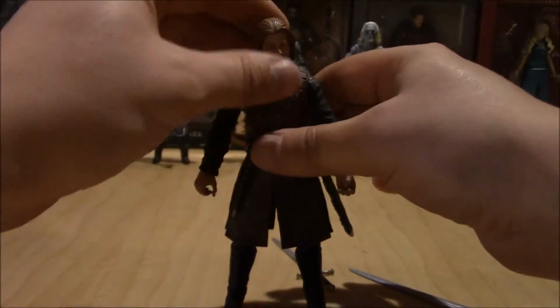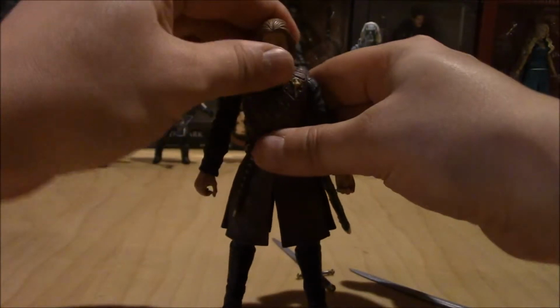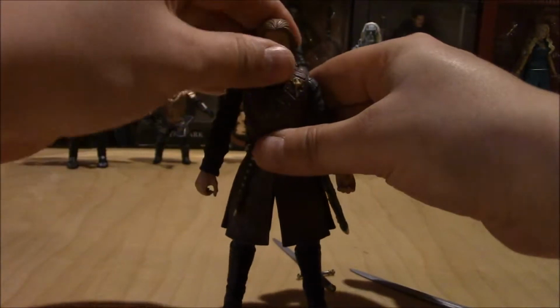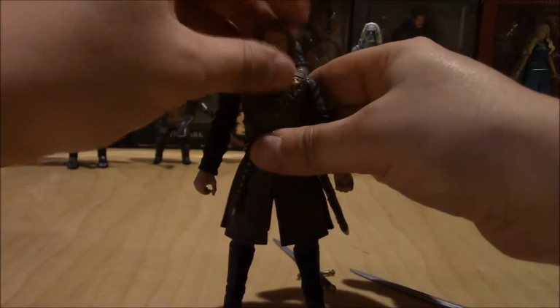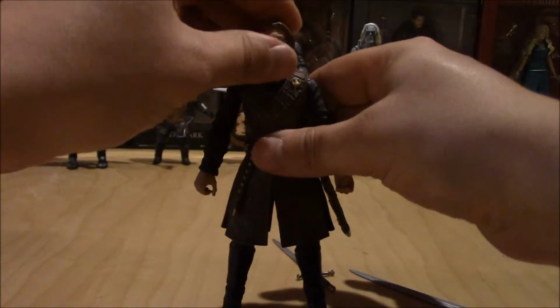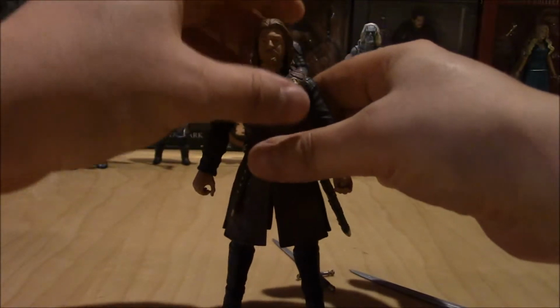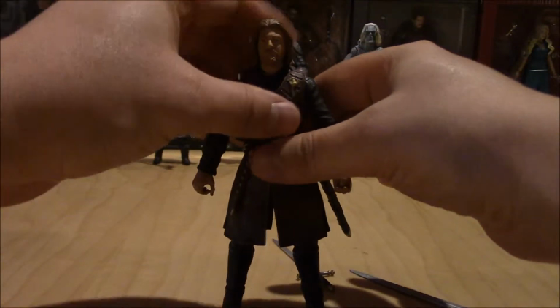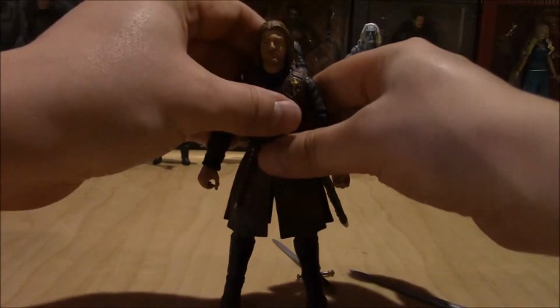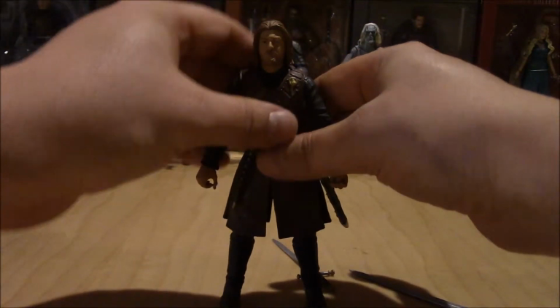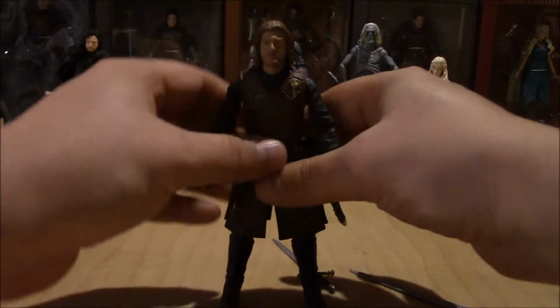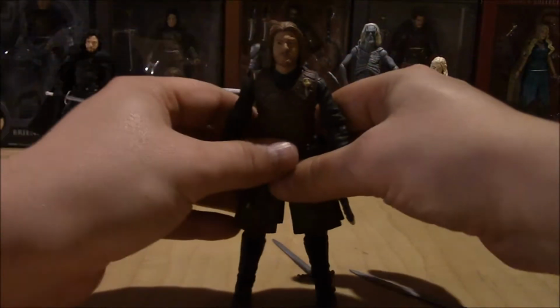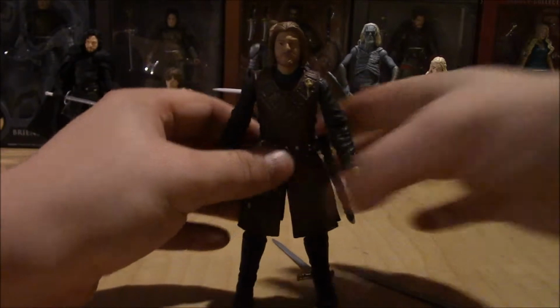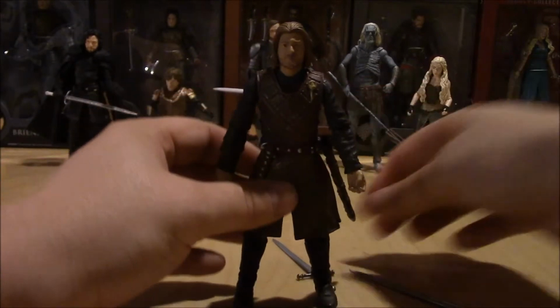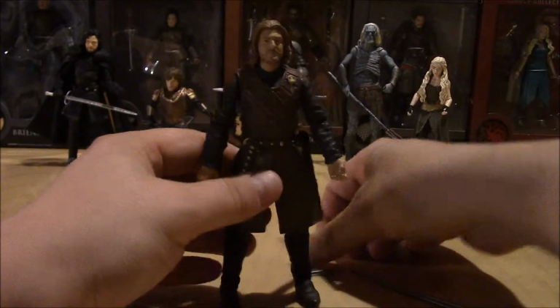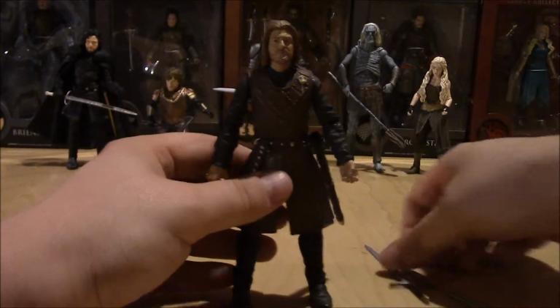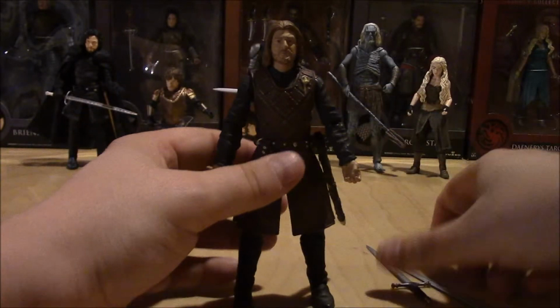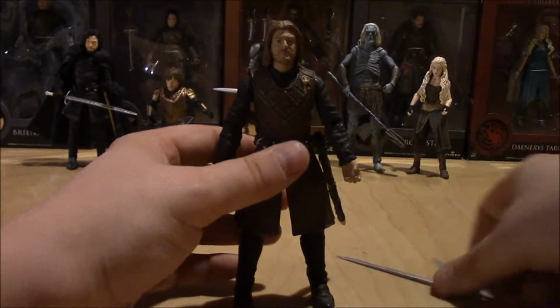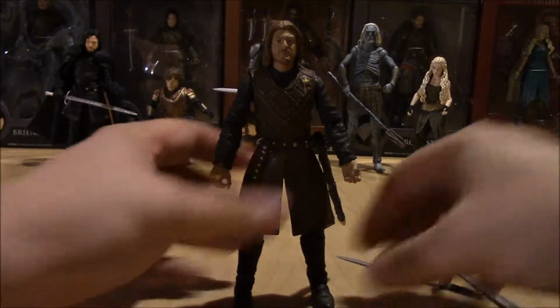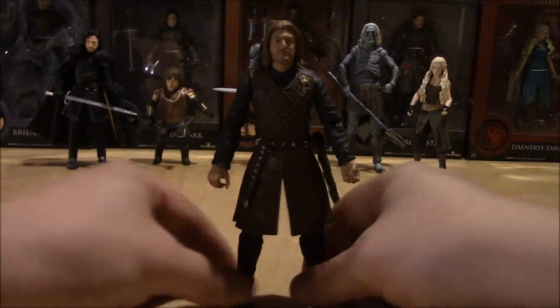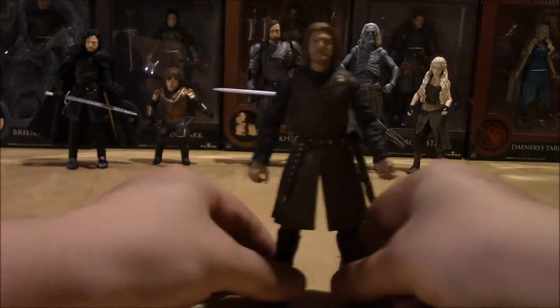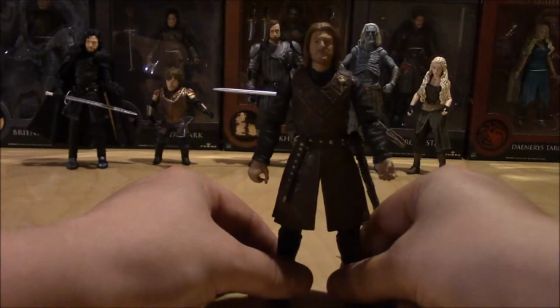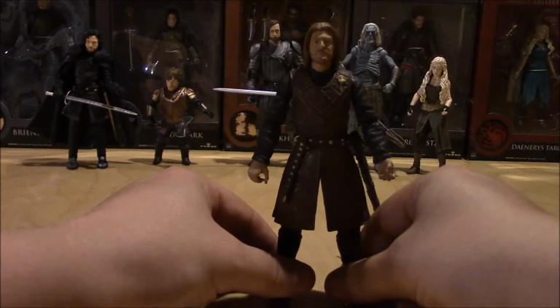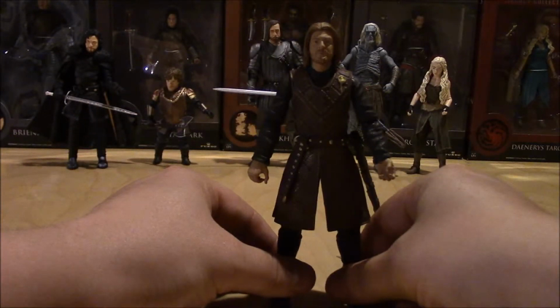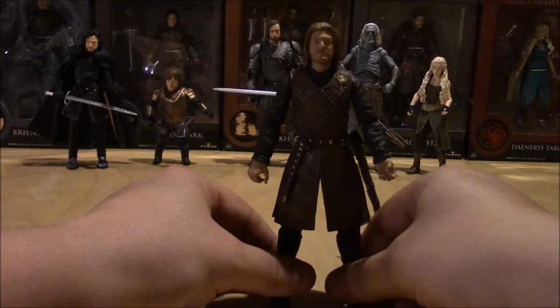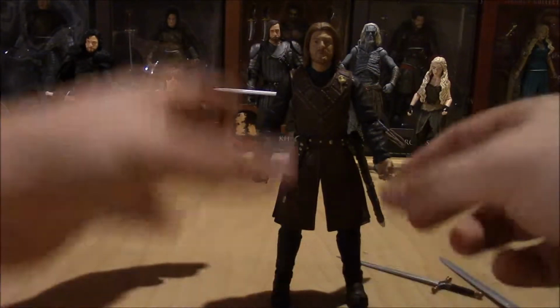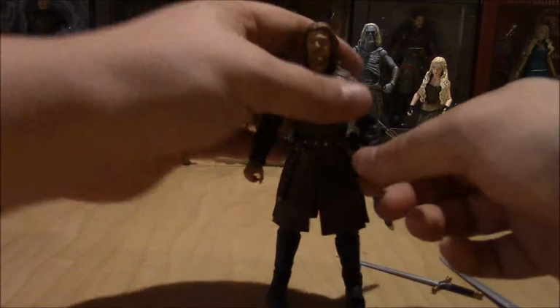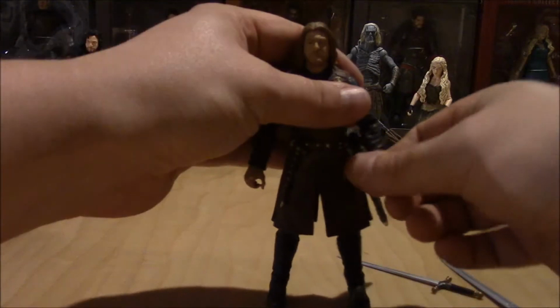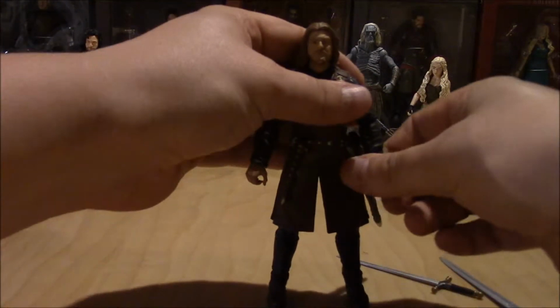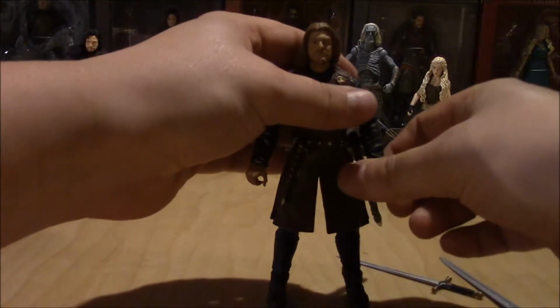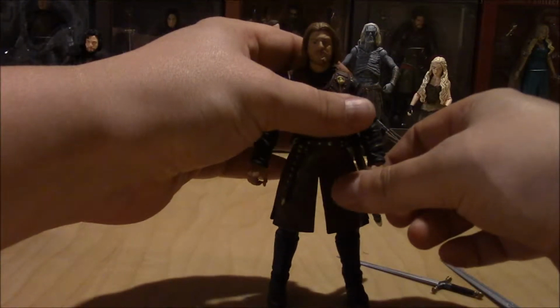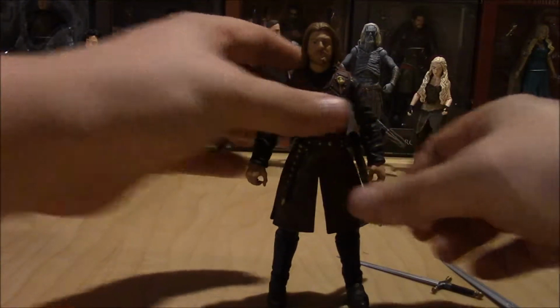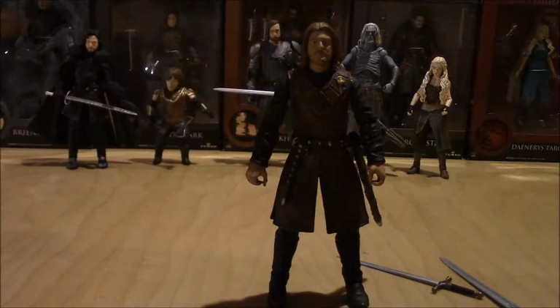I really, really enjoy this line — can't praise this line enough.